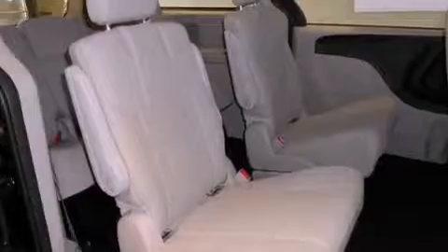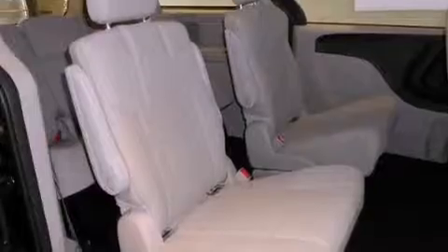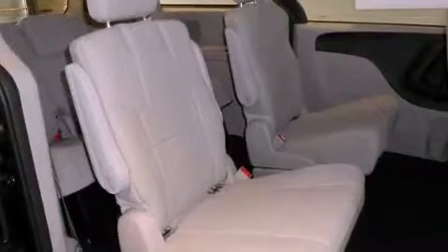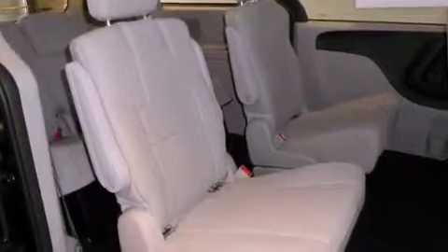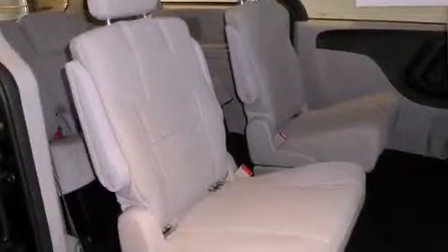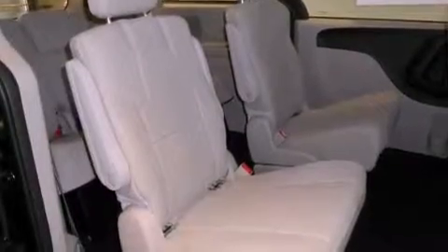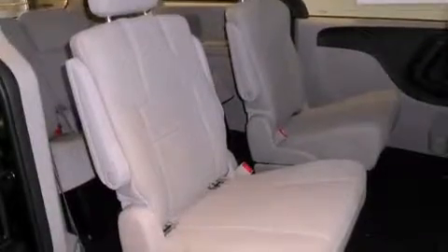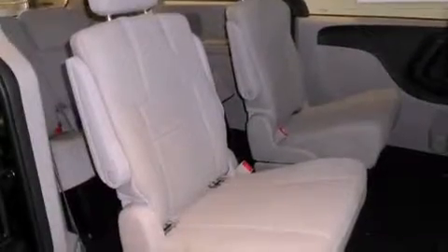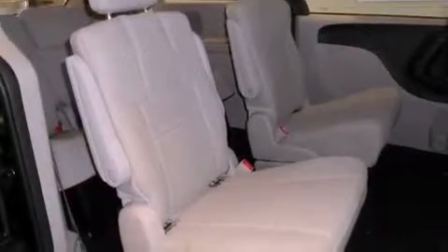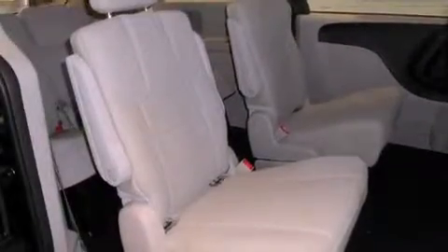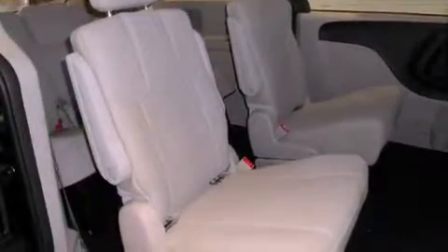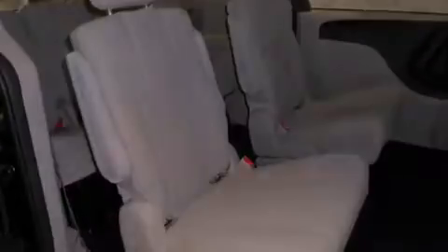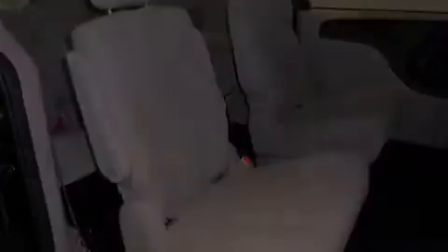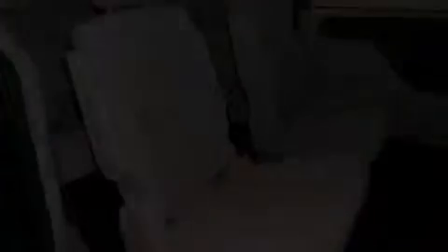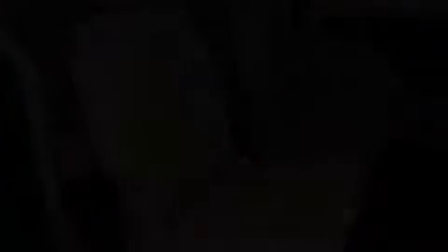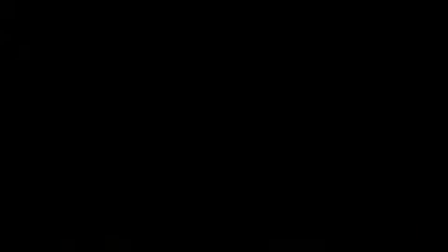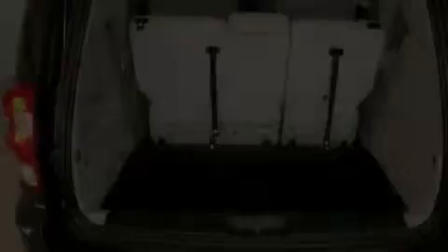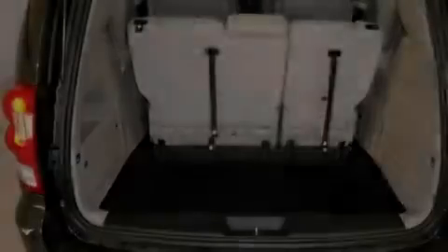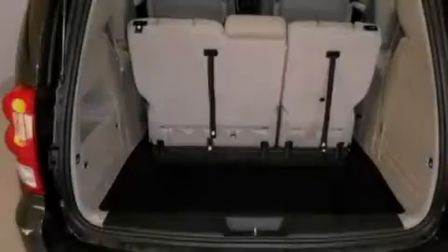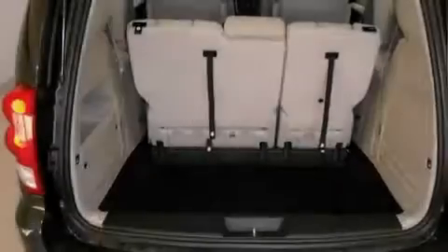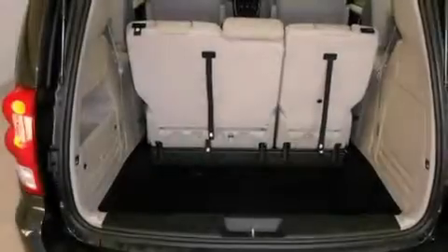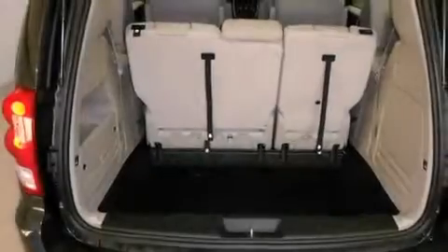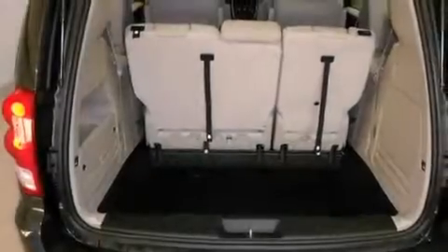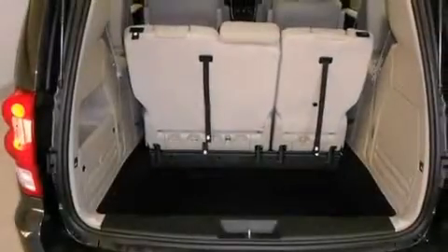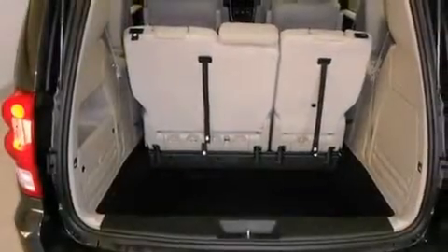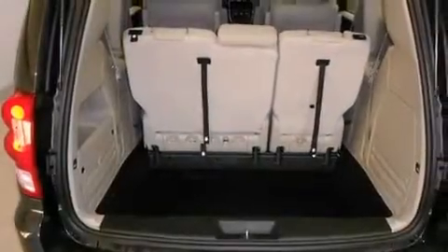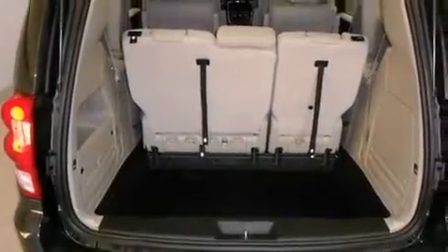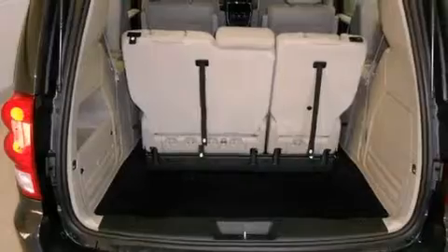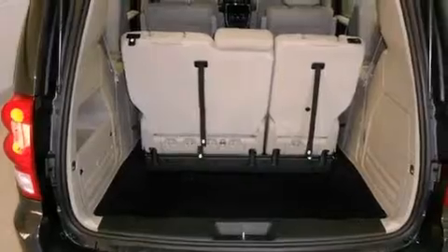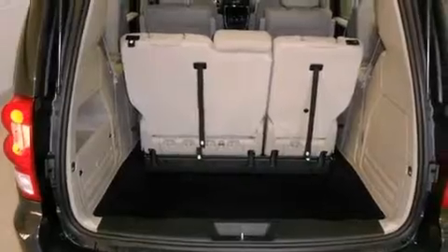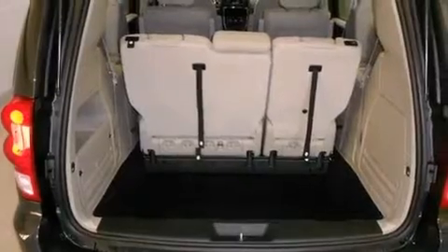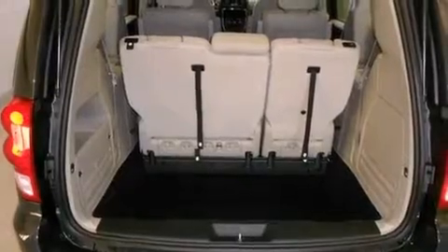Rear seat child-proof door locks, a keyless entry system, a rear window wiper, and cruise control.